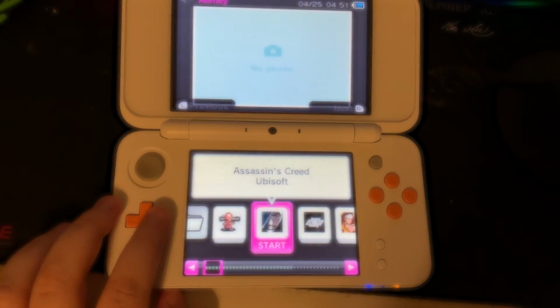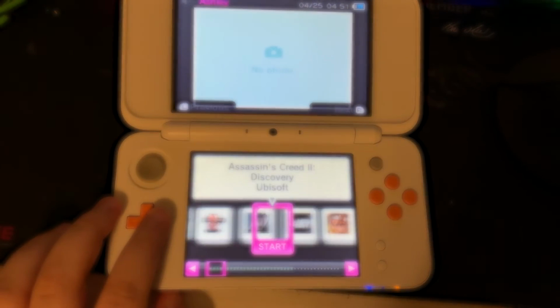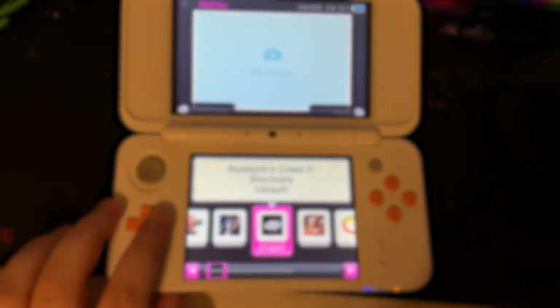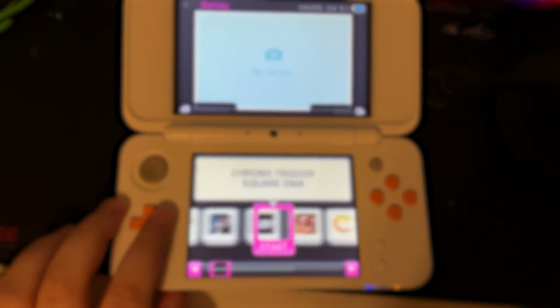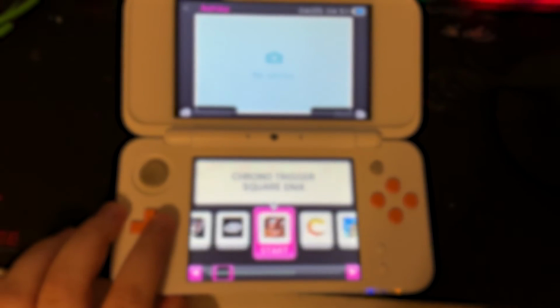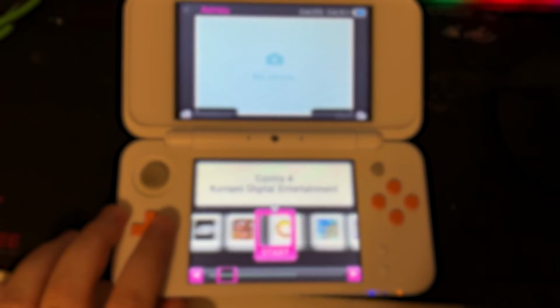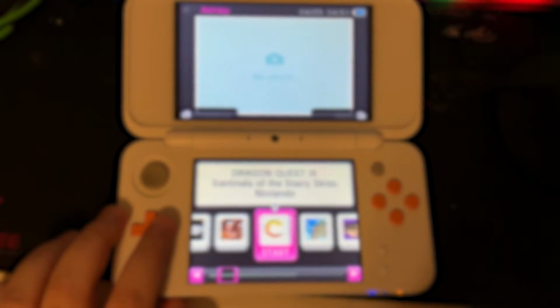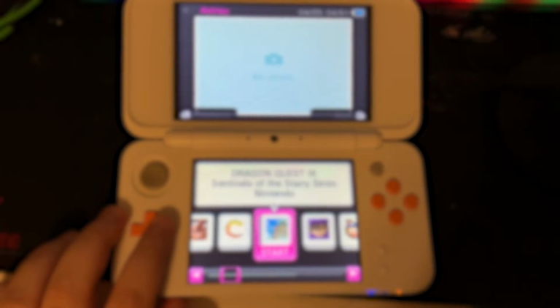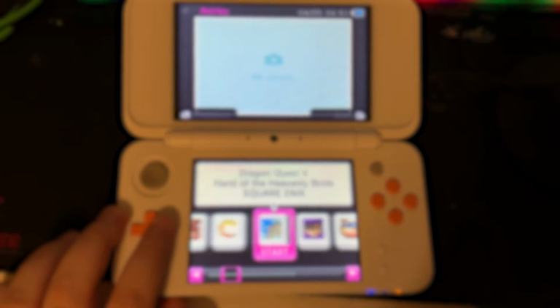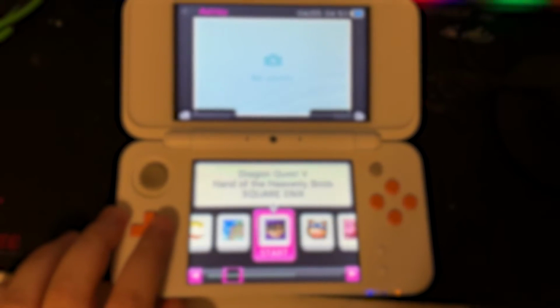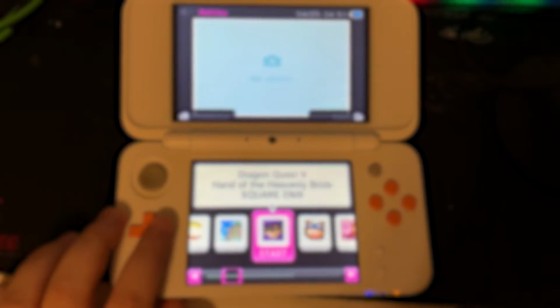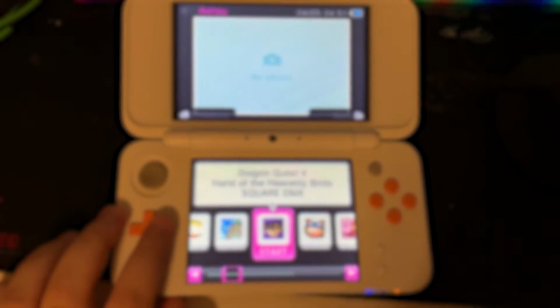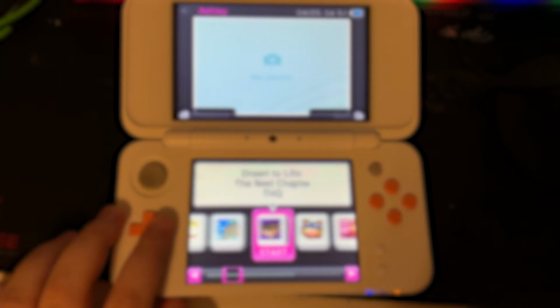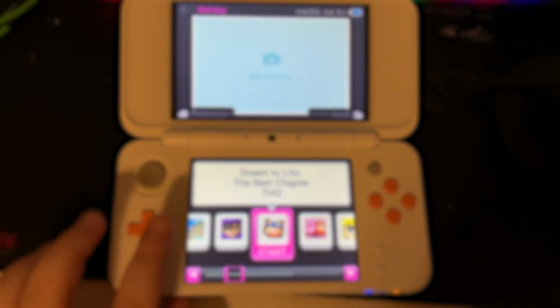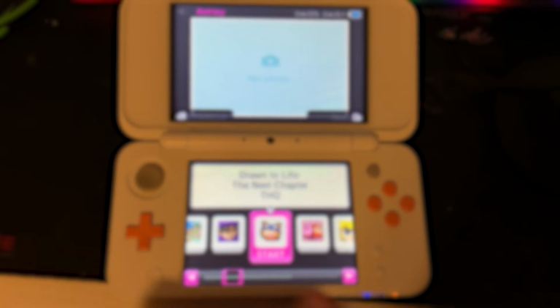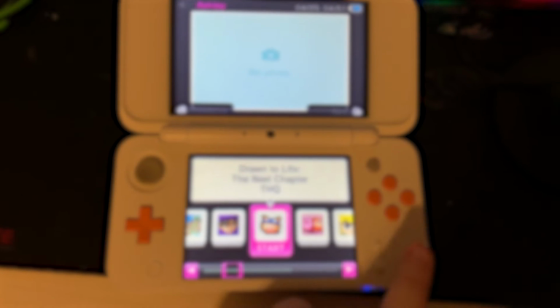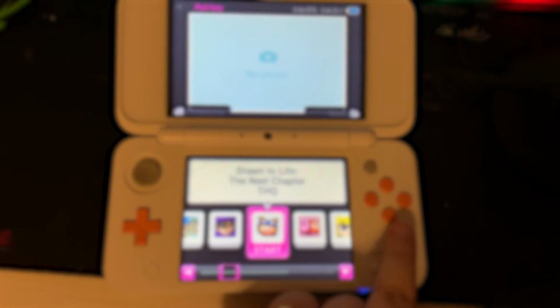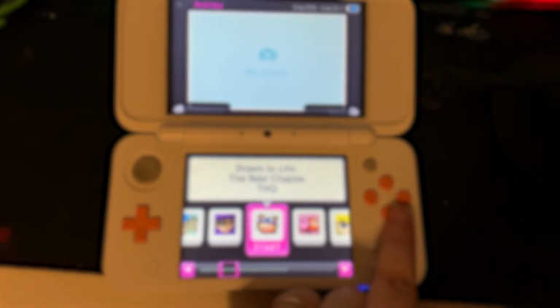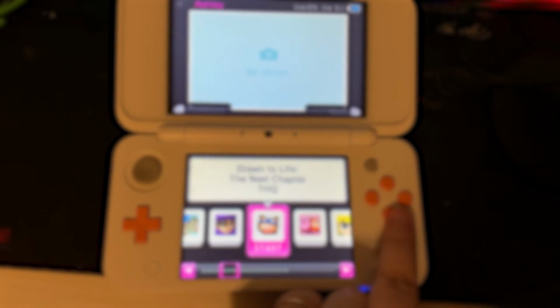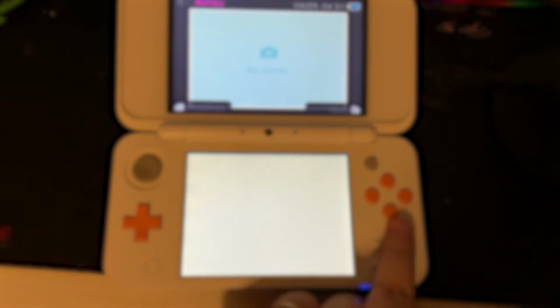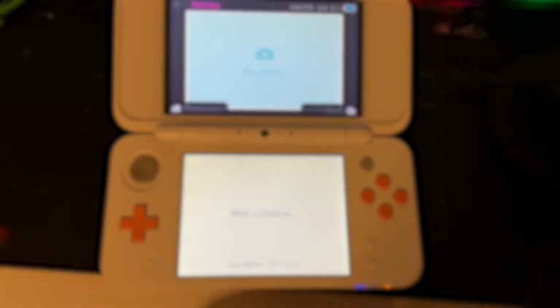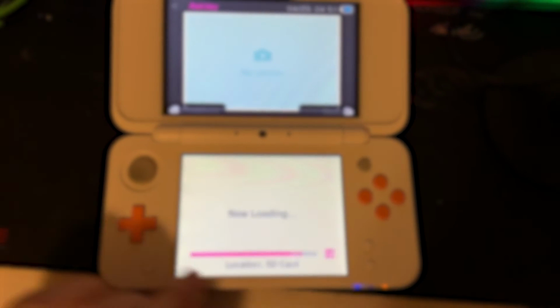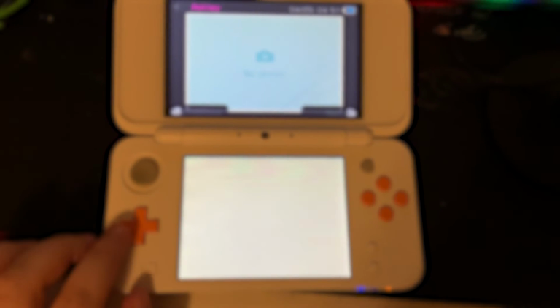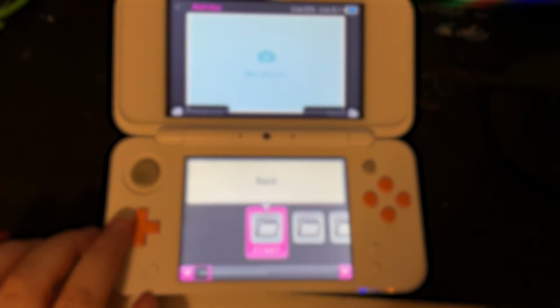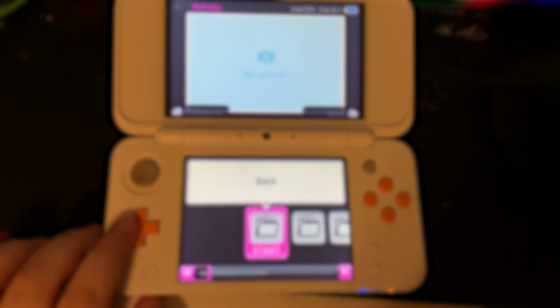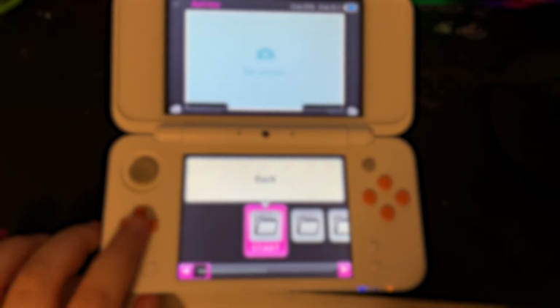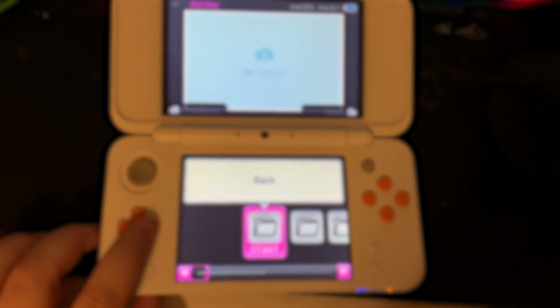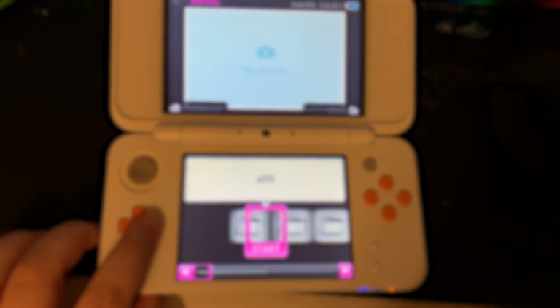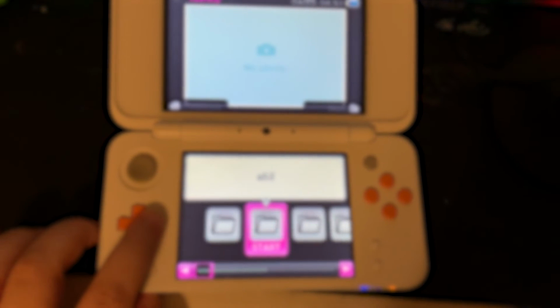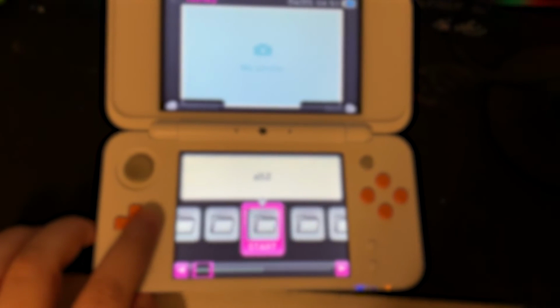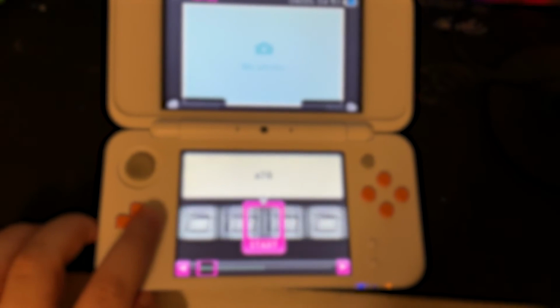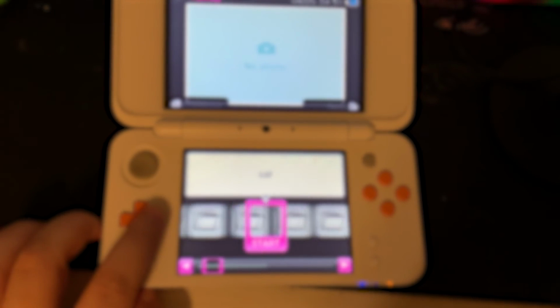If you want to start playing PS1 games on your New 2DS or New 3DS, click on the video on the screen. Thanks for watching.